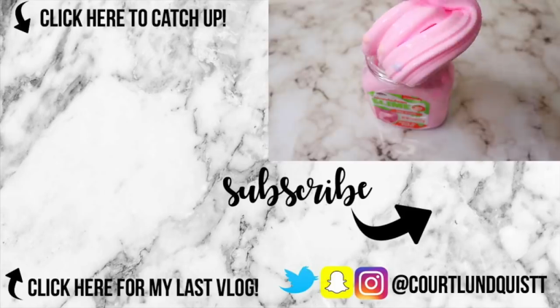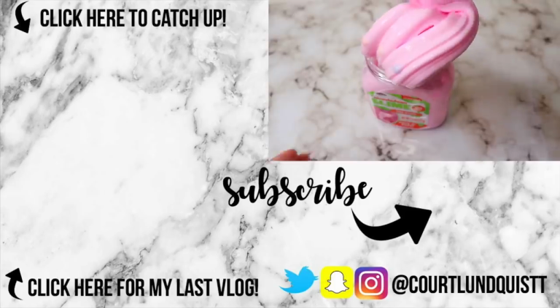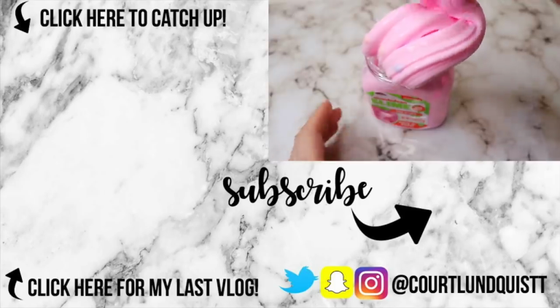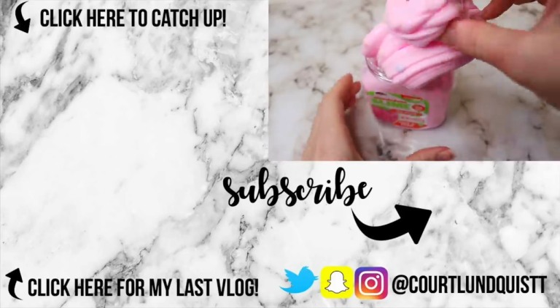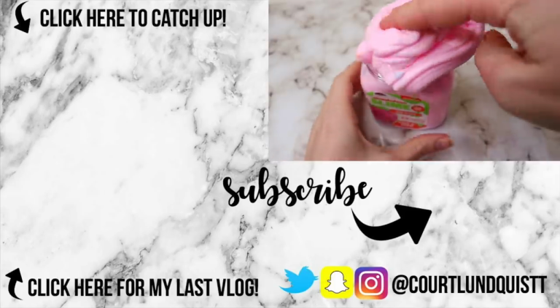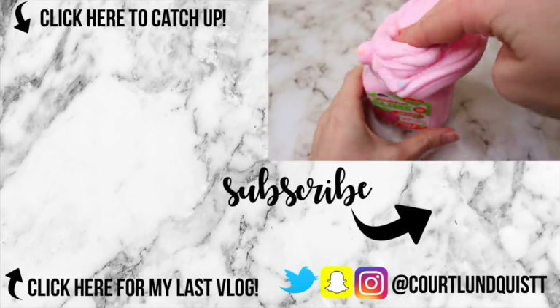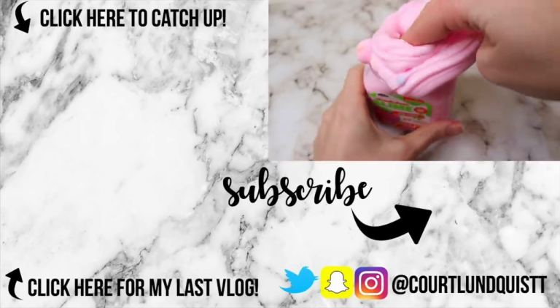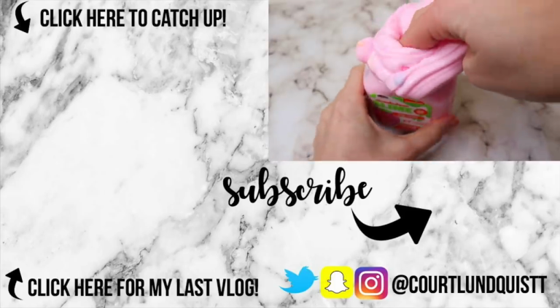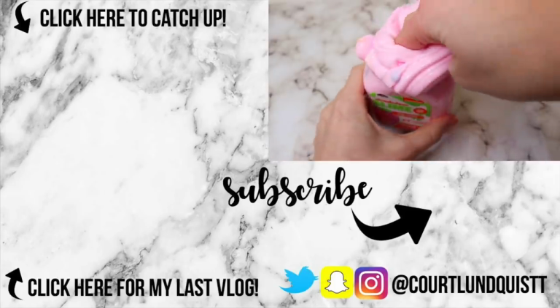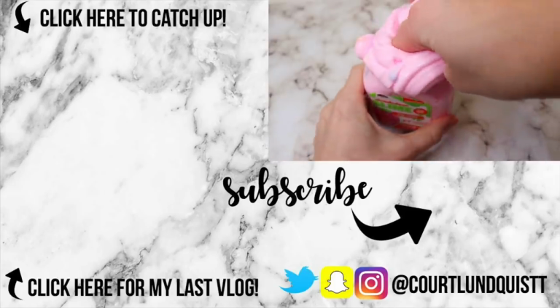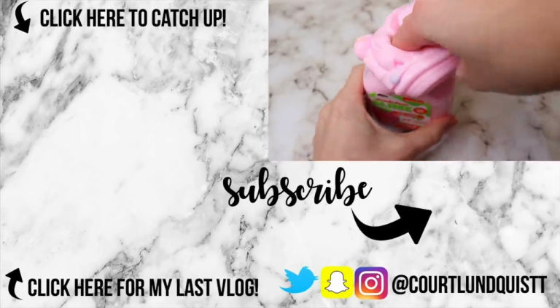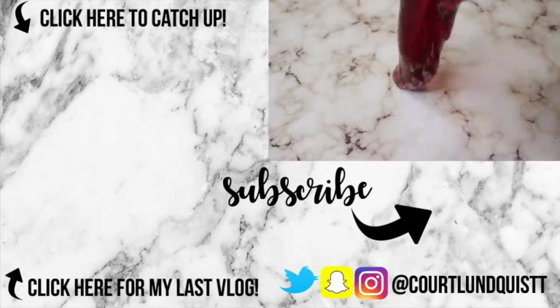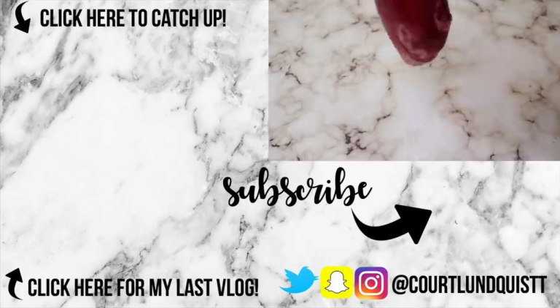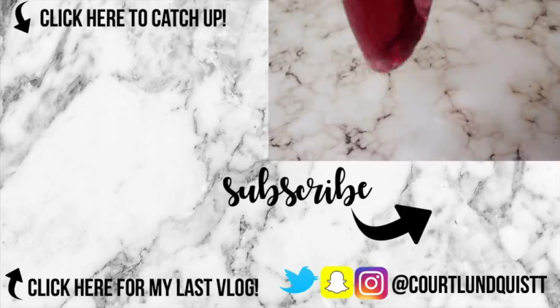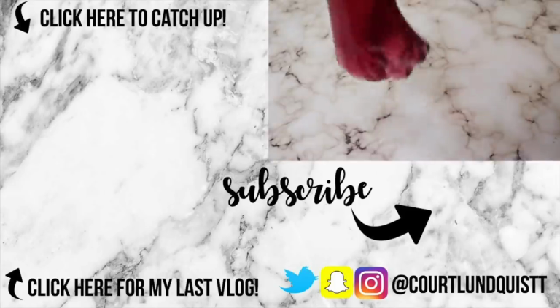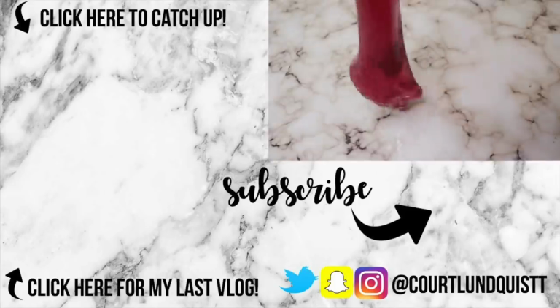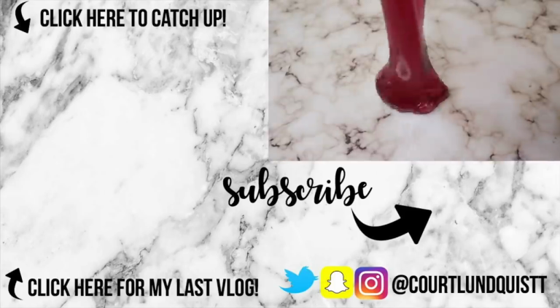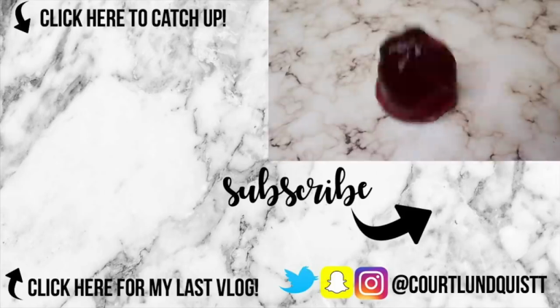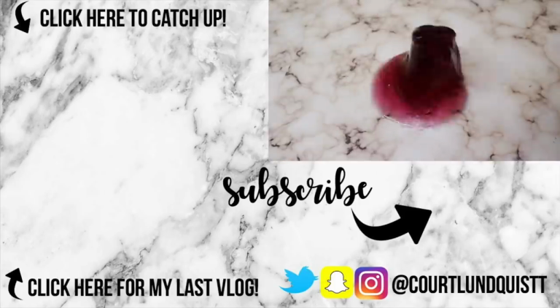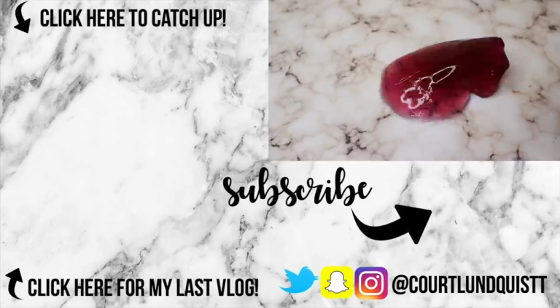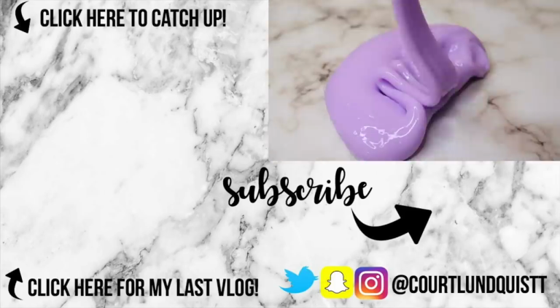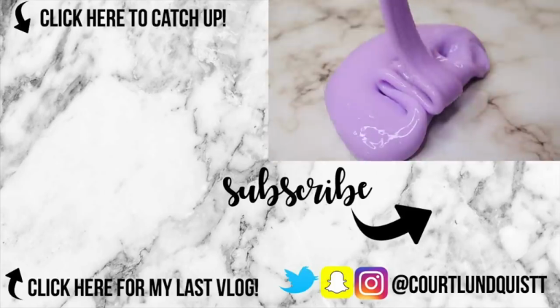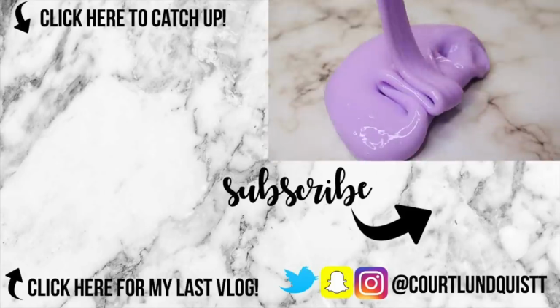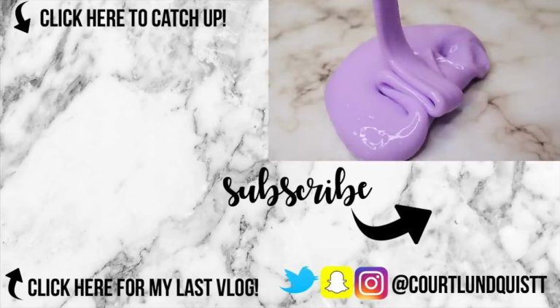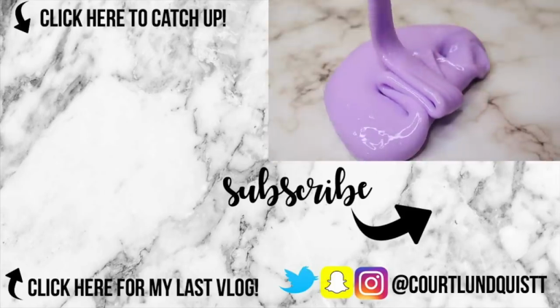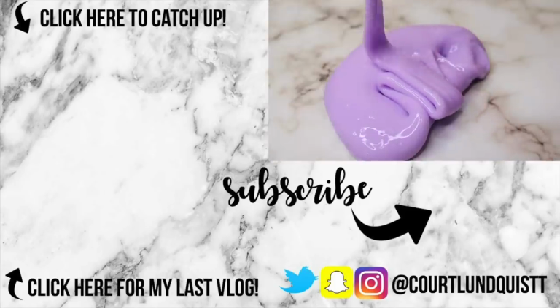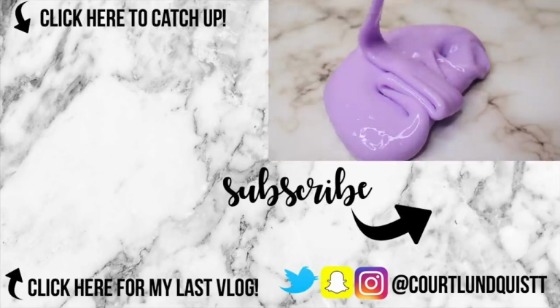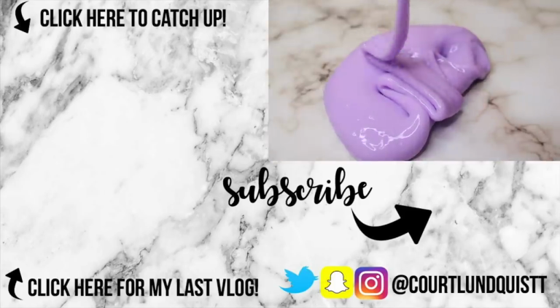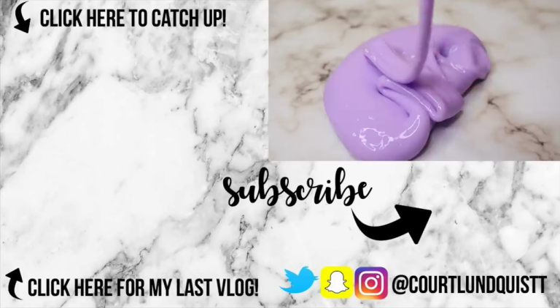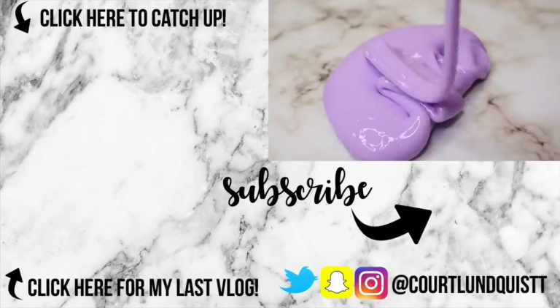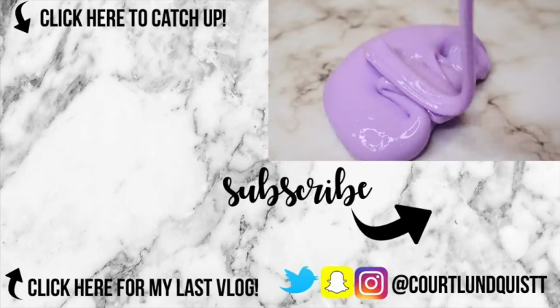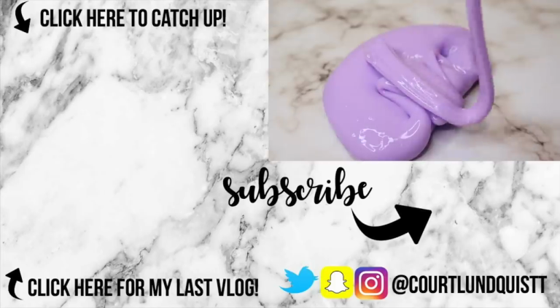Anyways, that's all I got for you guys today. I really hope you enjoyed this video. Please make sure to subscribe if you aren't already, and I will see you guys Thursday for a brand new video. Bye!